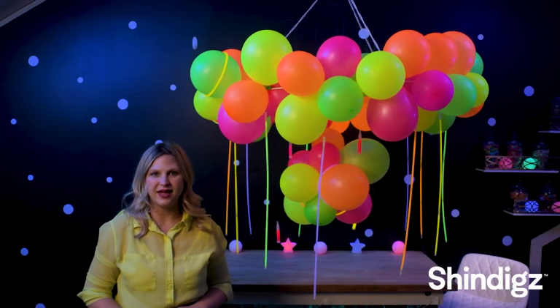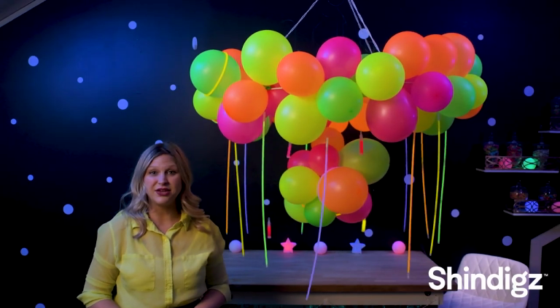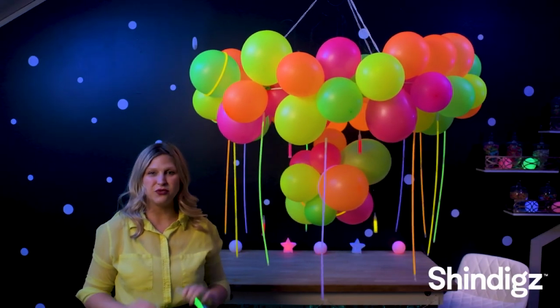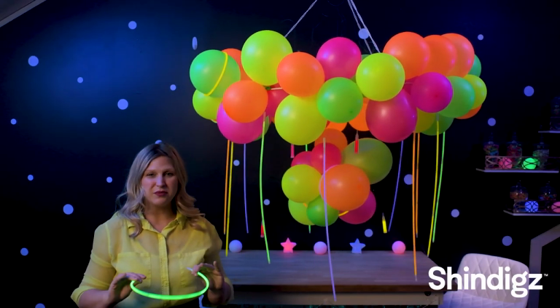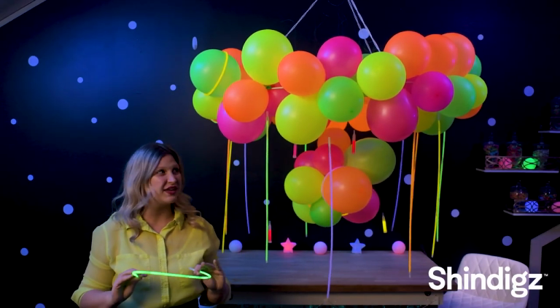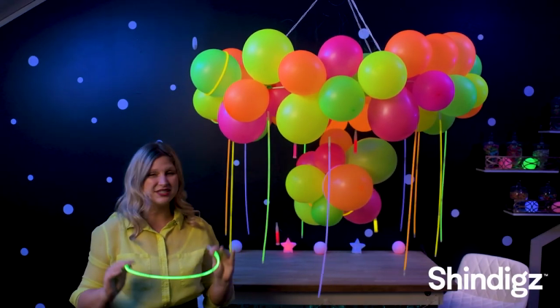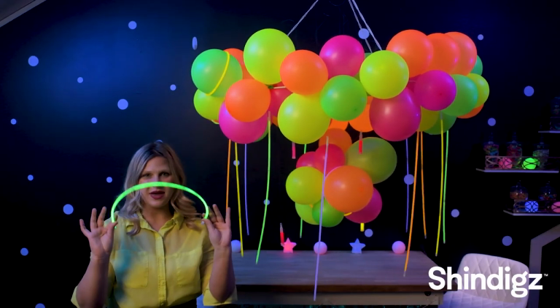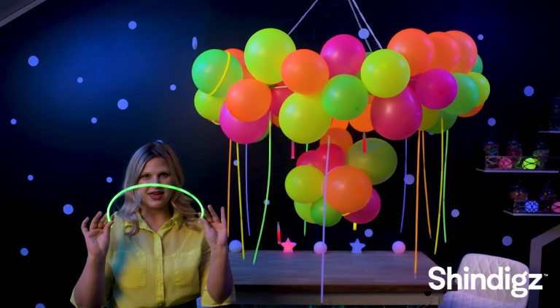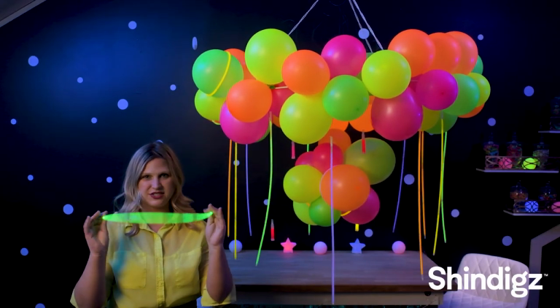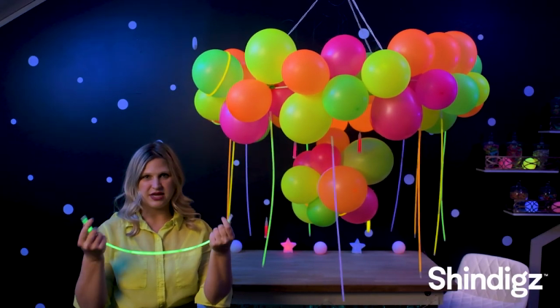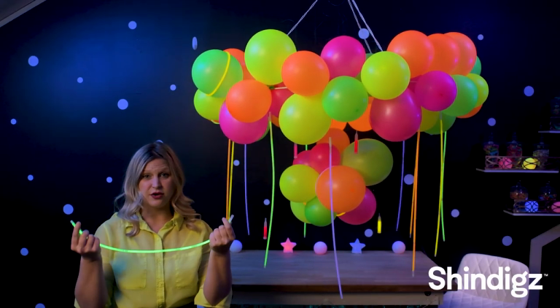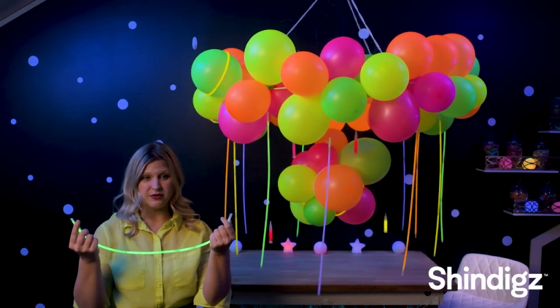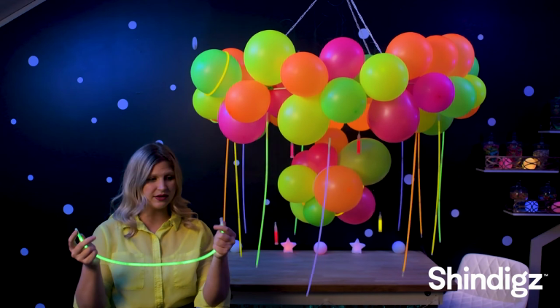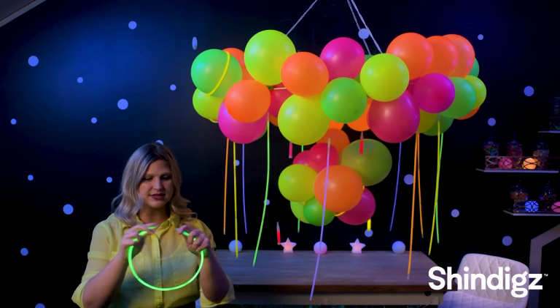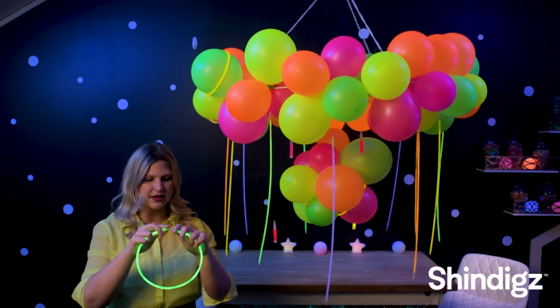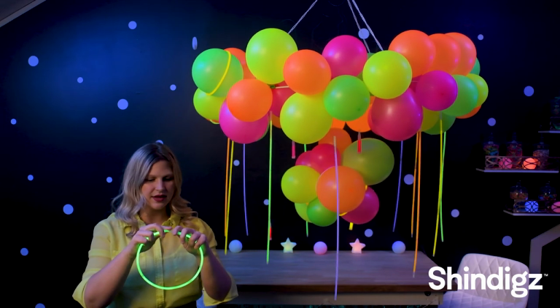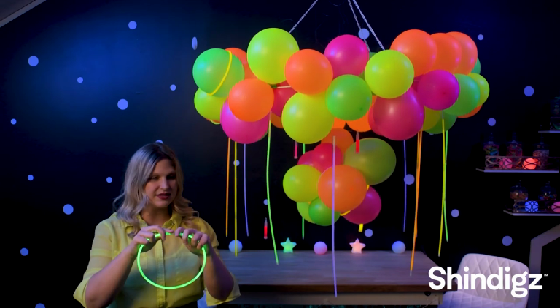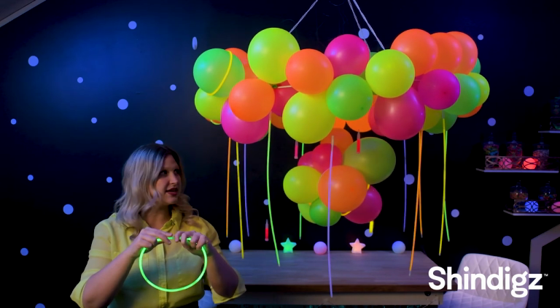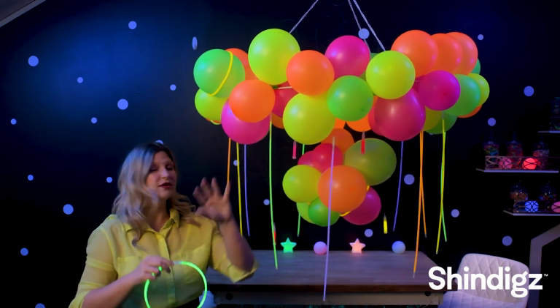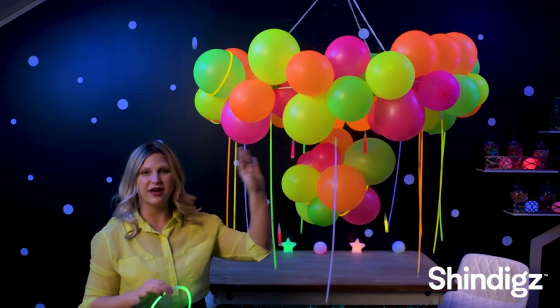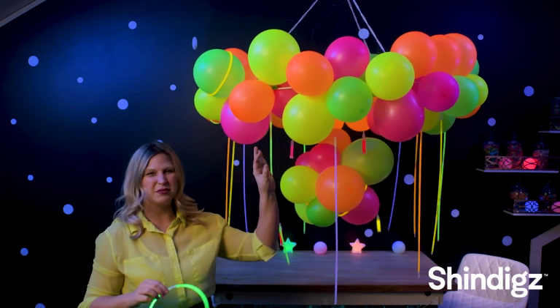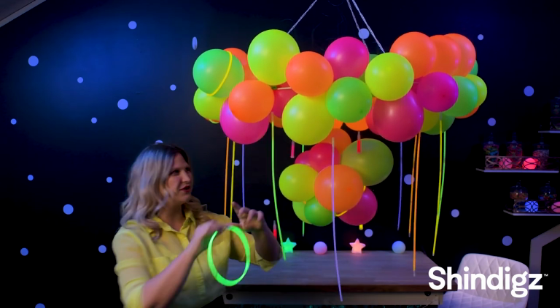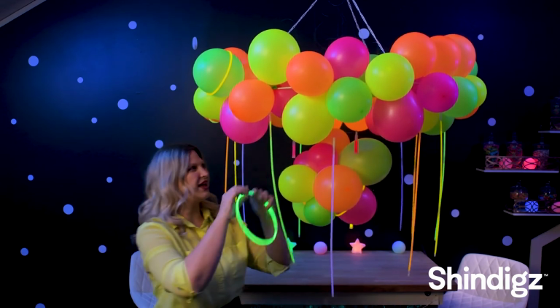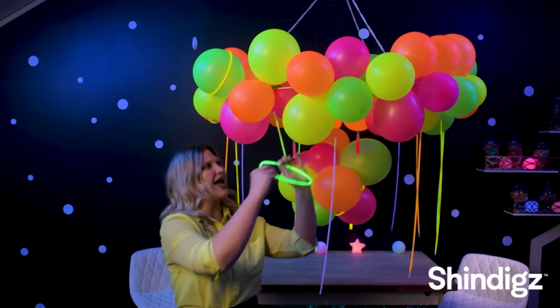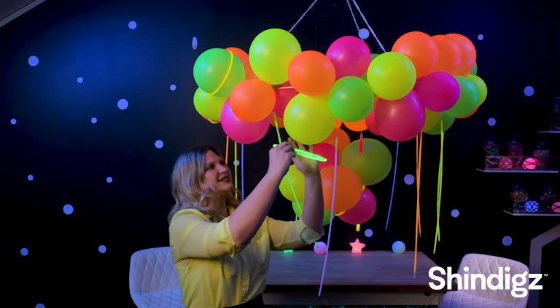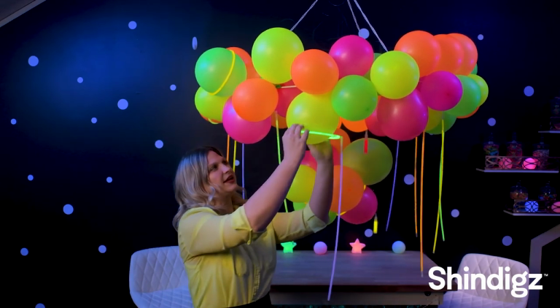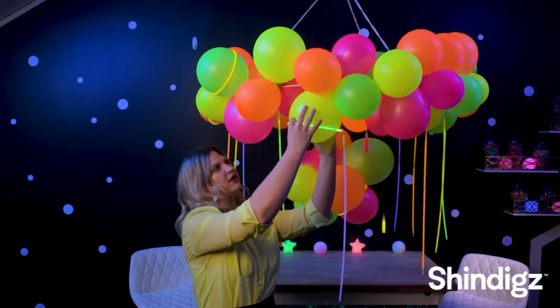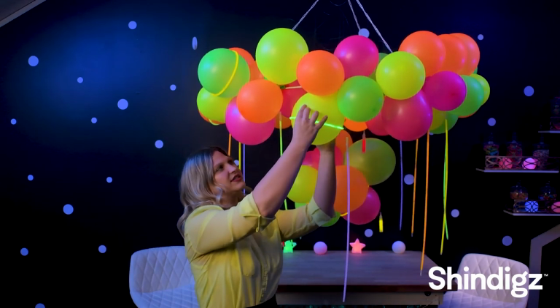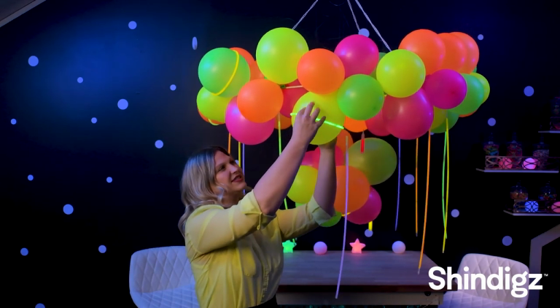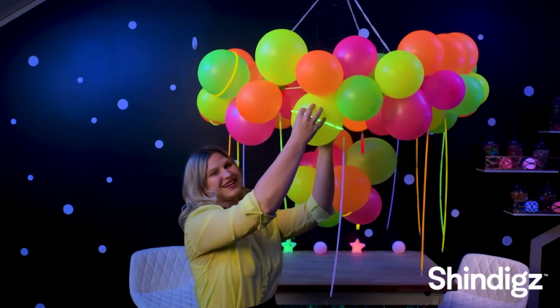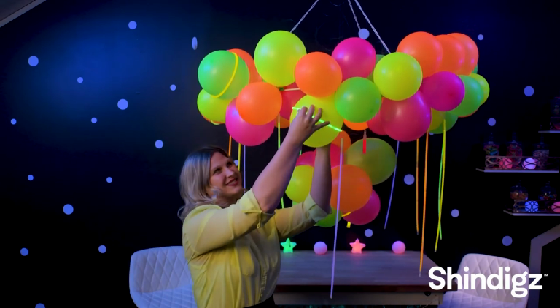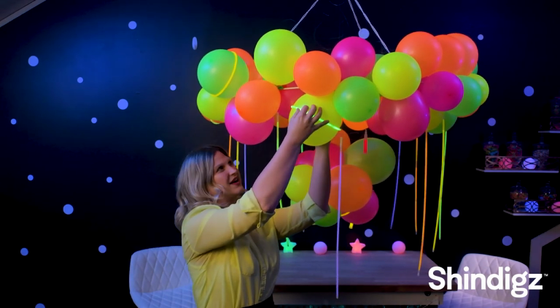You have one more thing to do, and that is to take your glow necklace, connect it, find the balloon you like, and slide it over until it is nice and snug.